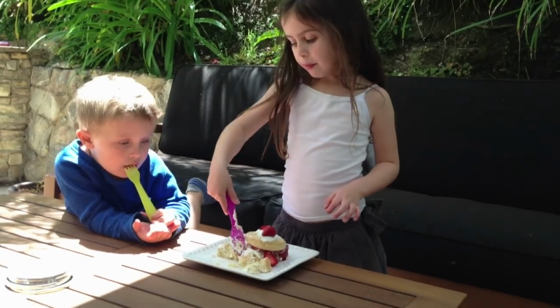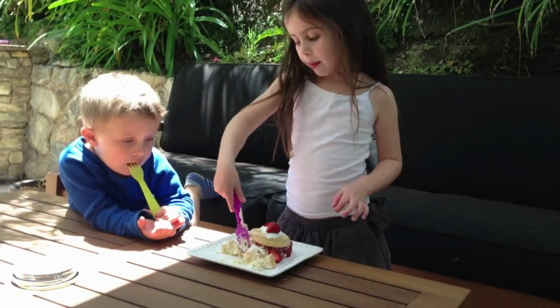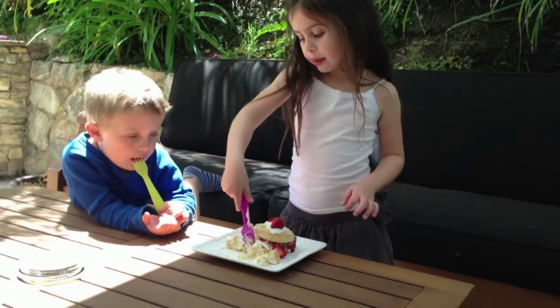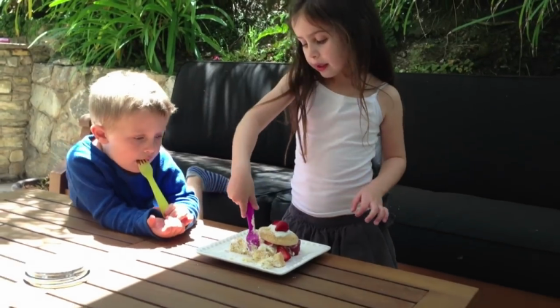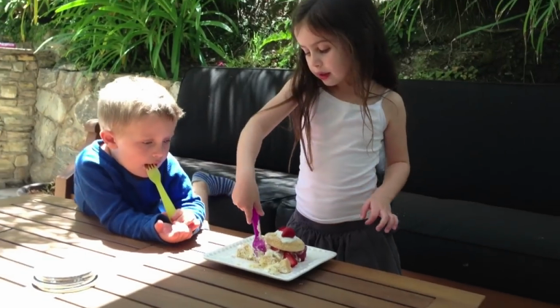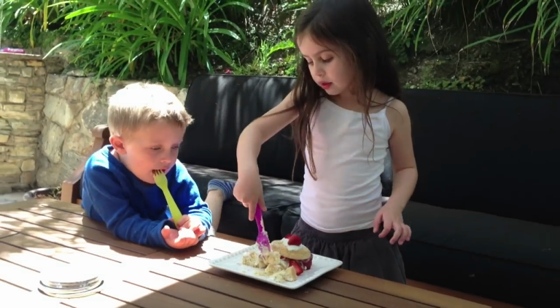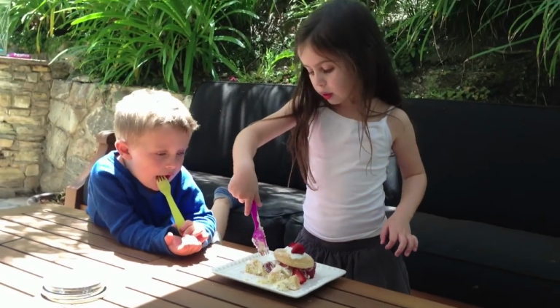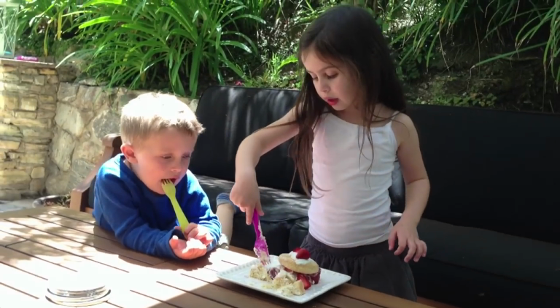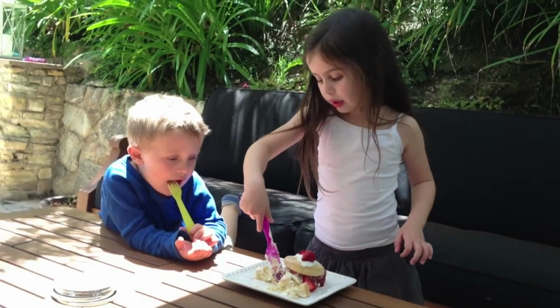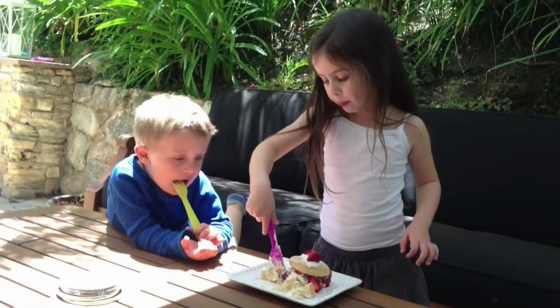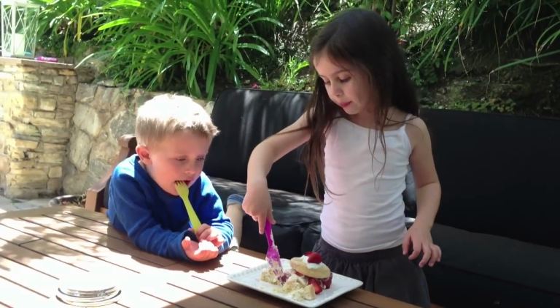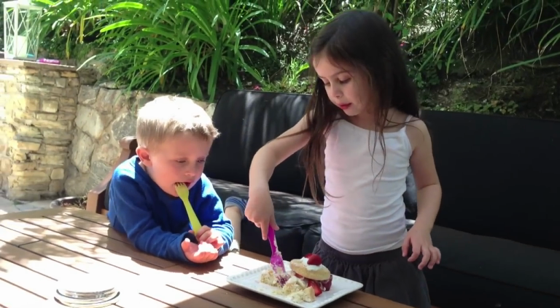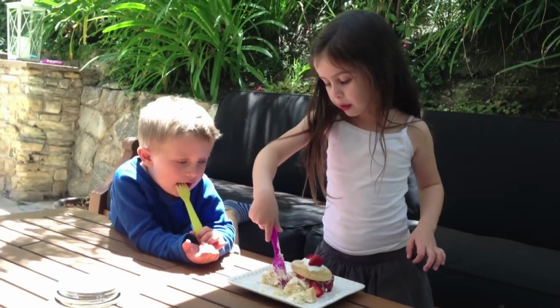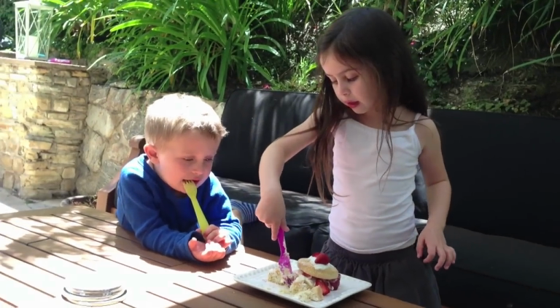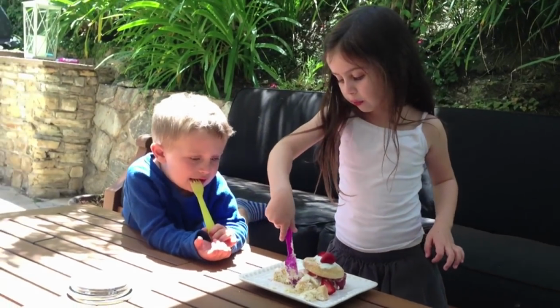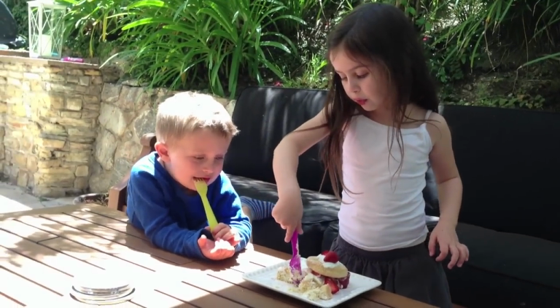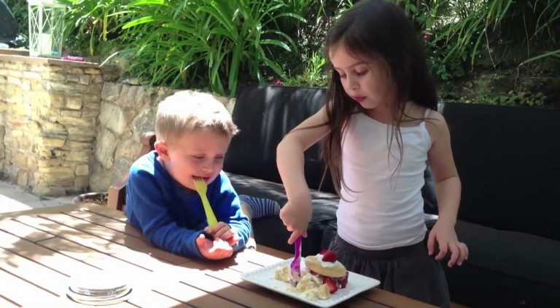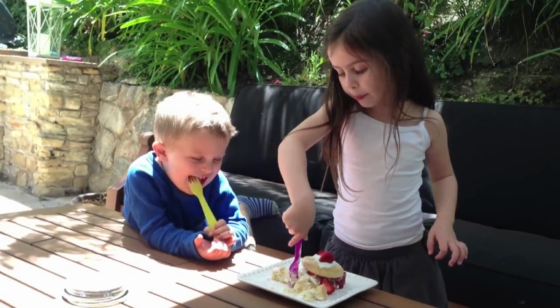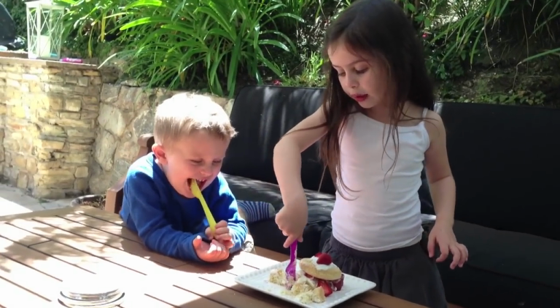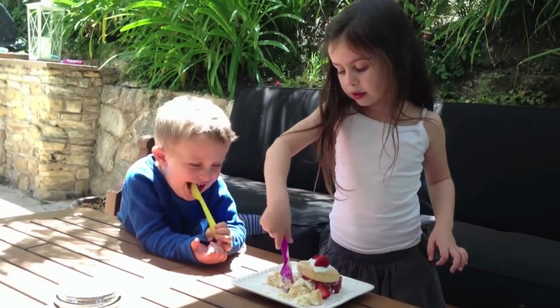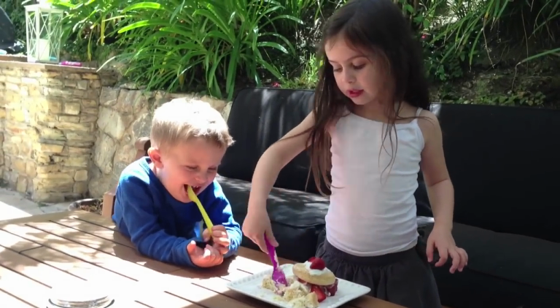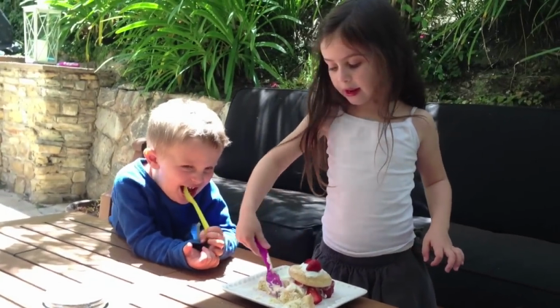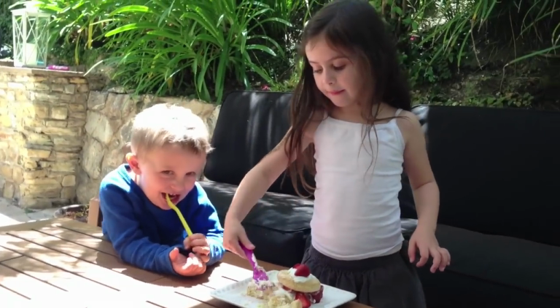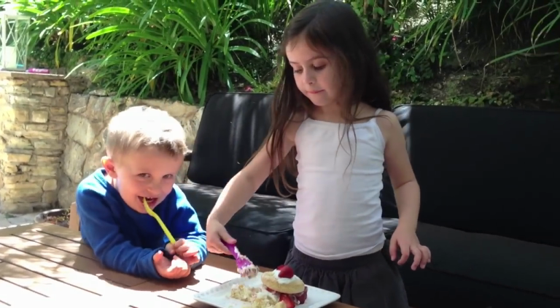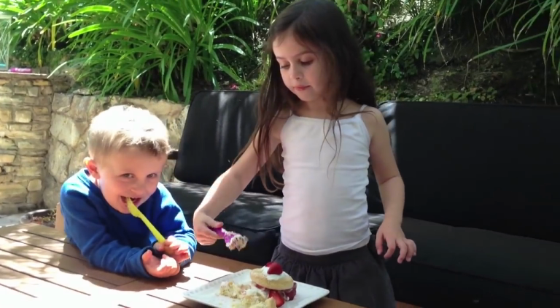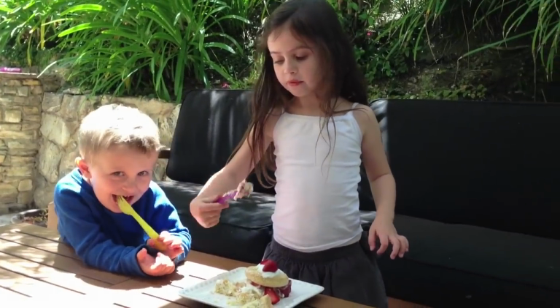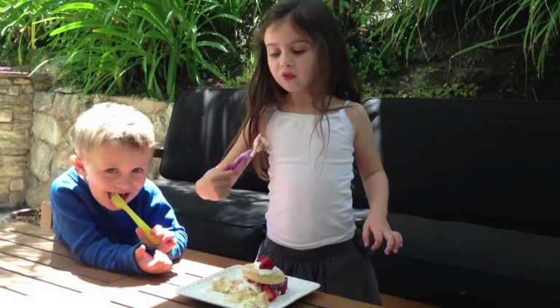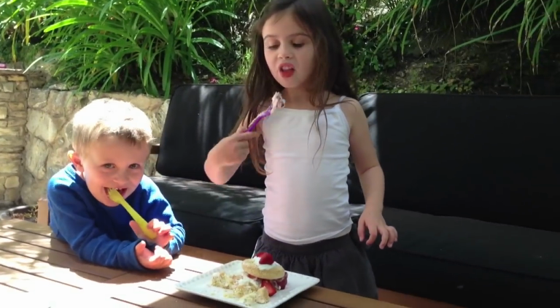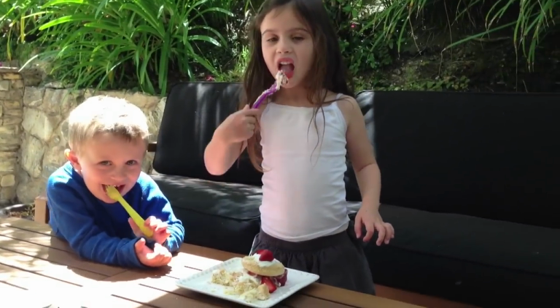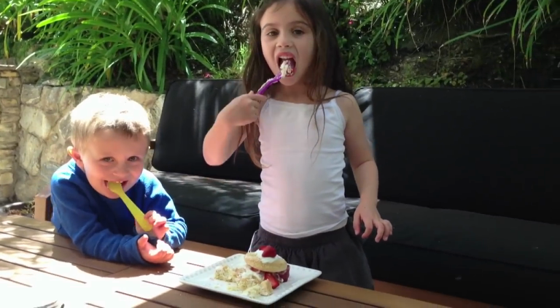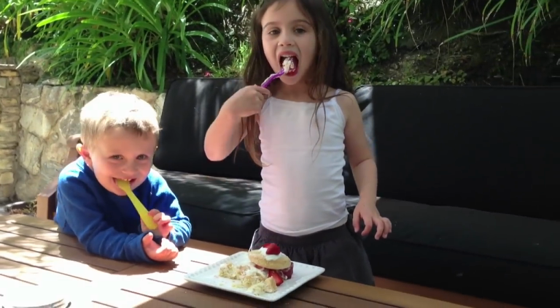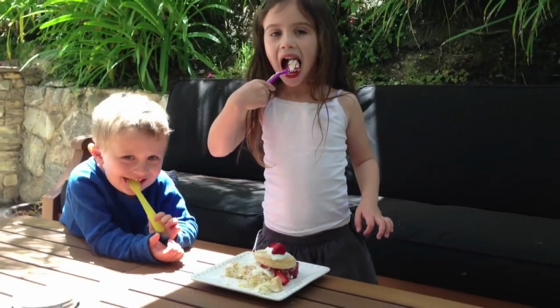Mommy, this is so good — I'm gonna make this for you for Mother's Day! Aww, thanks guys!